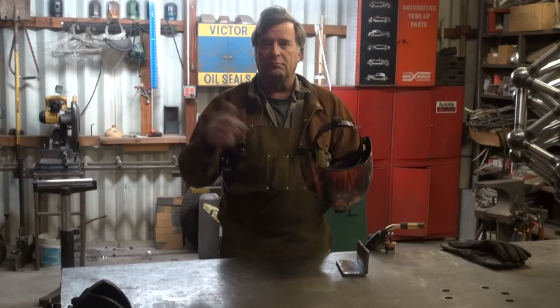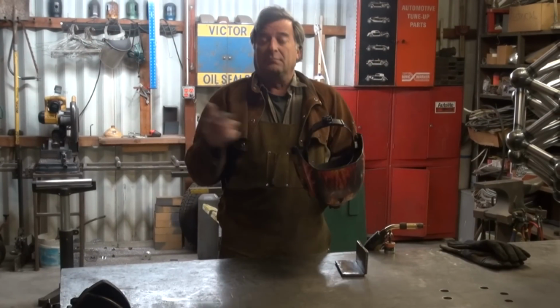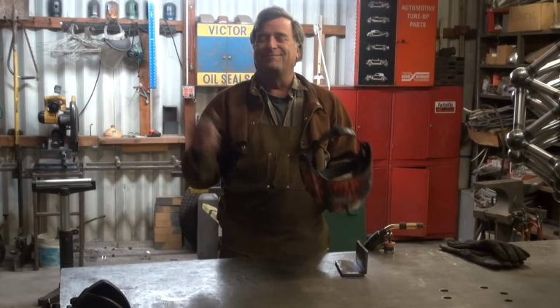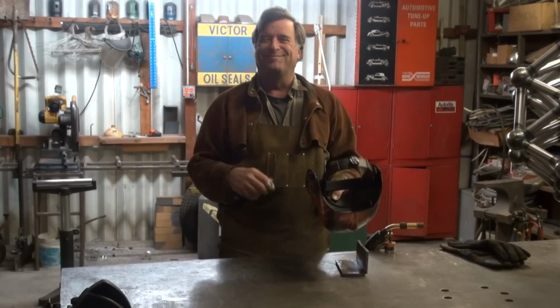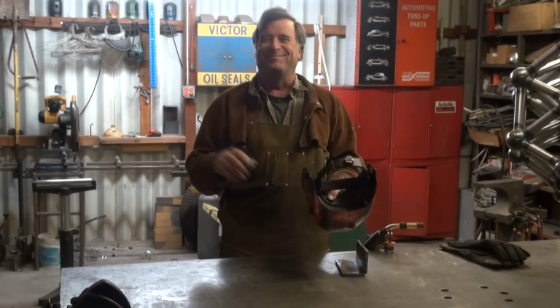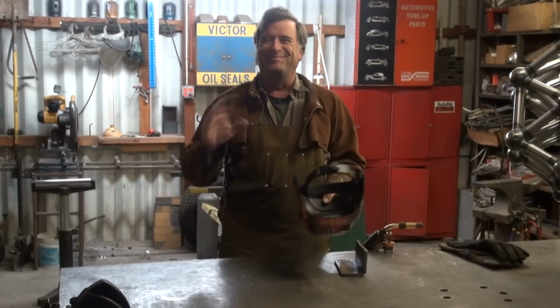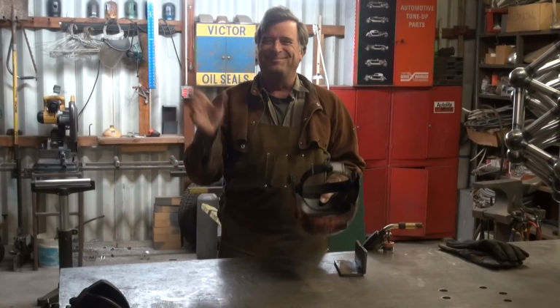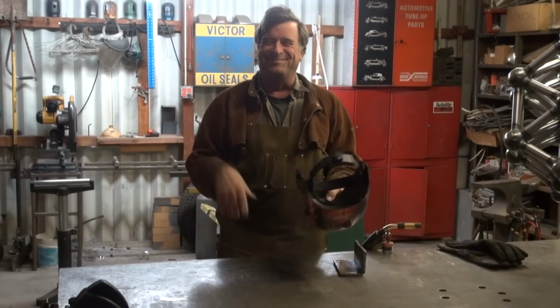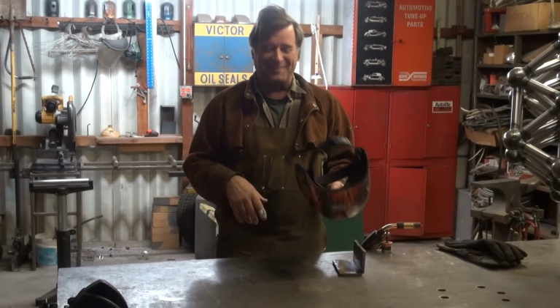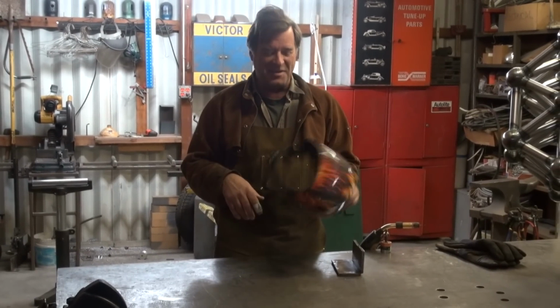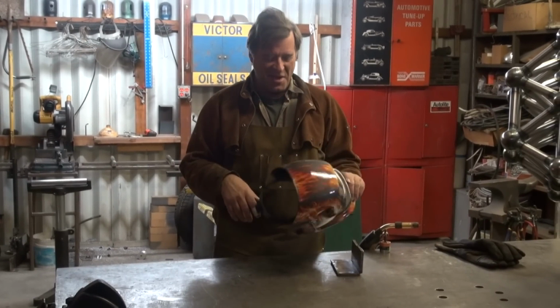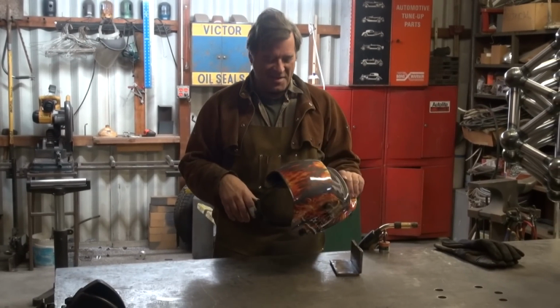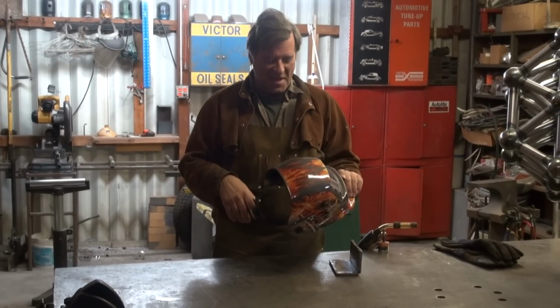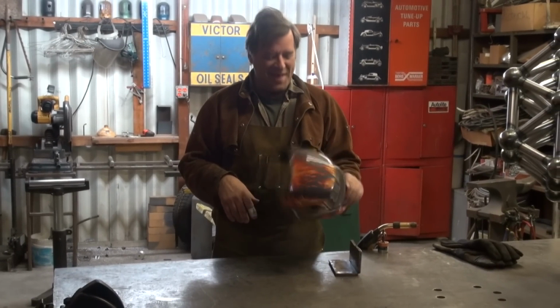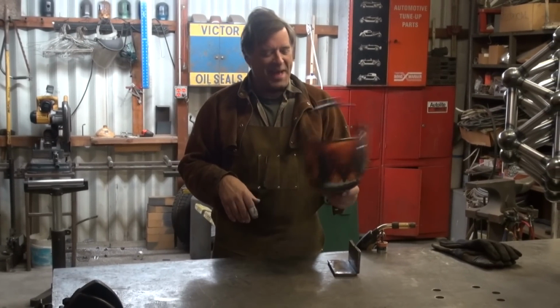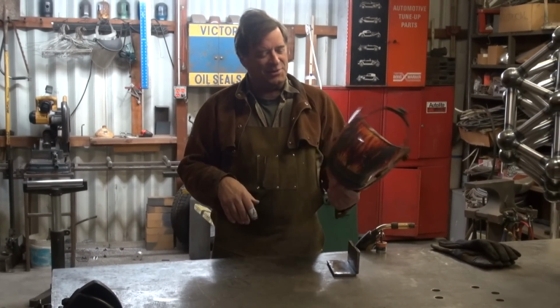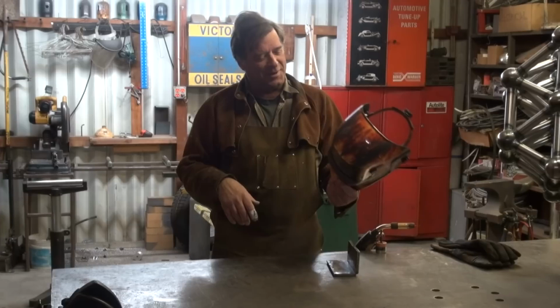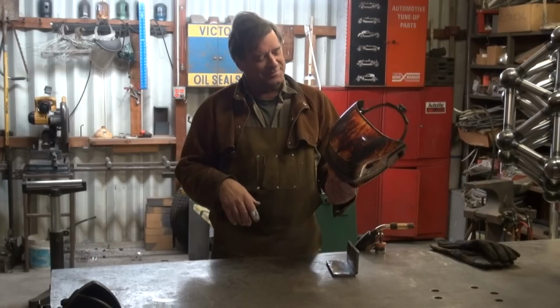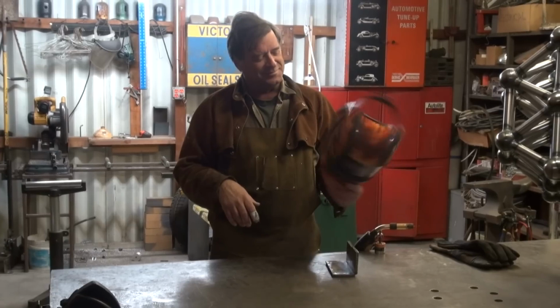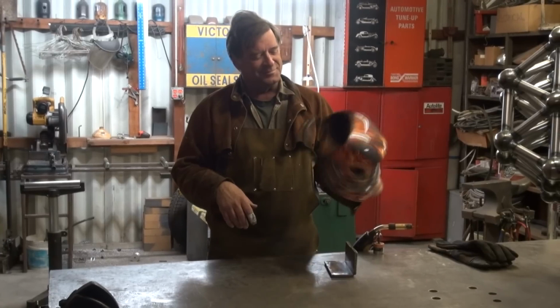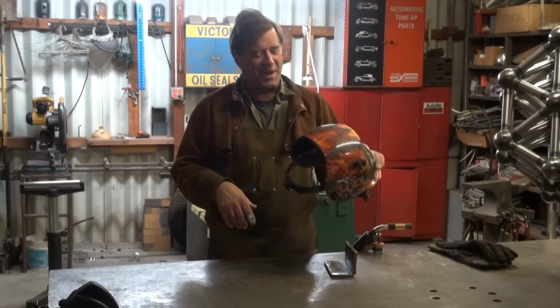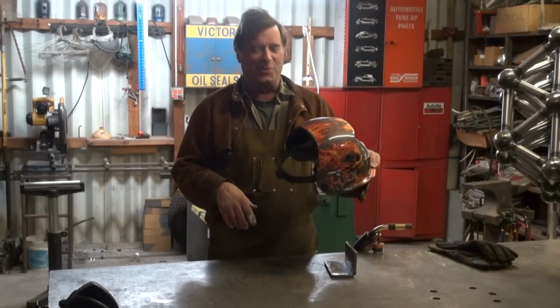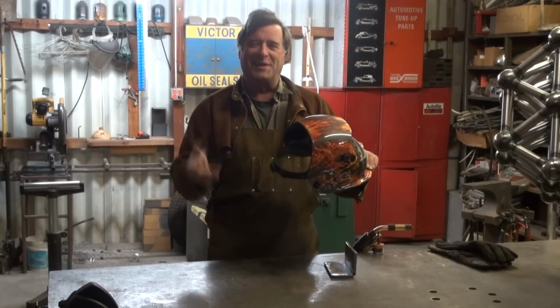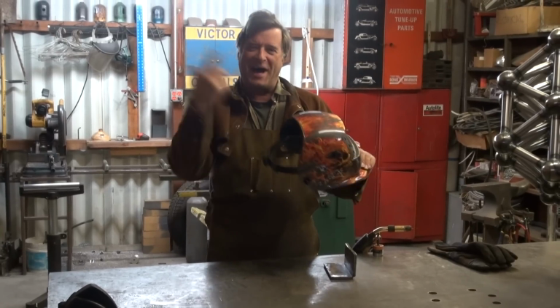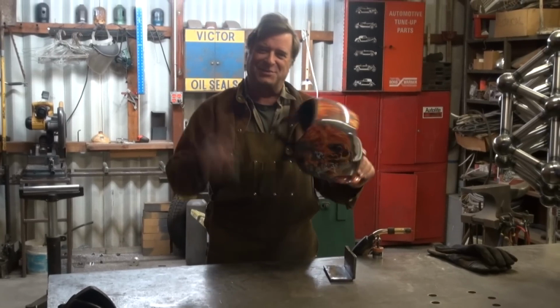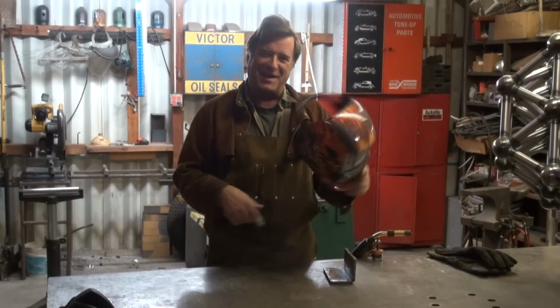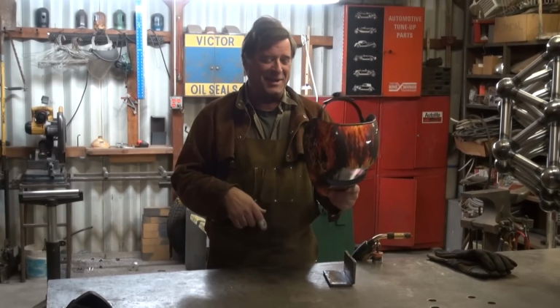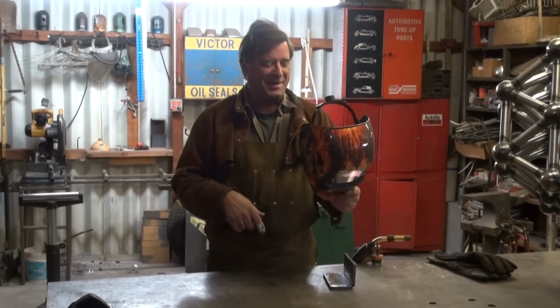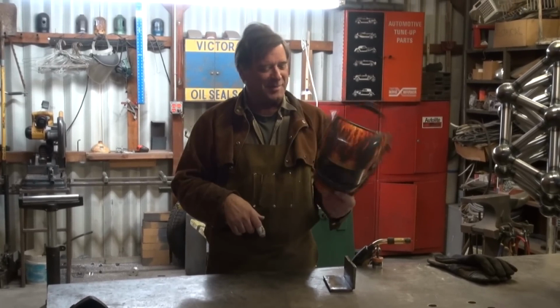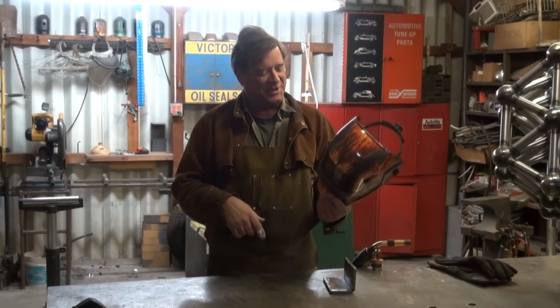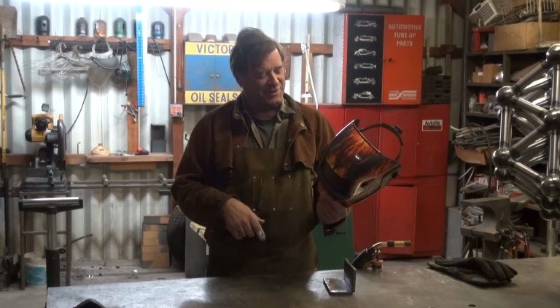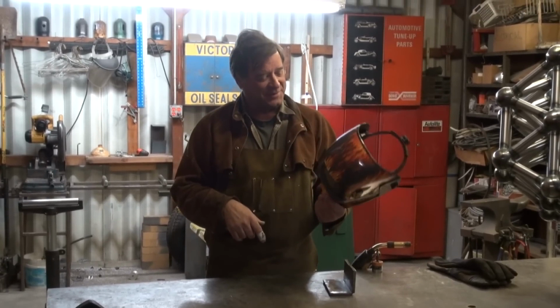Hey, Kevin. That's a pretty snazzy helmet you have there. Ain't that cool? My old one died, so I had to break down and buy myself a new one.